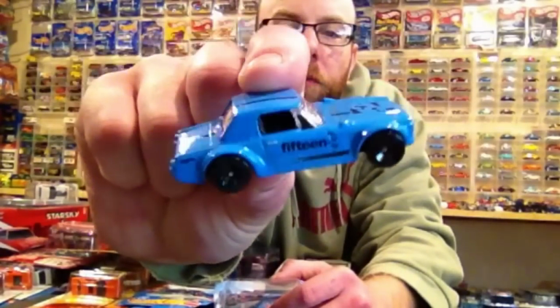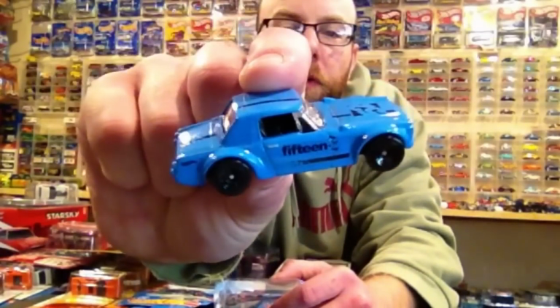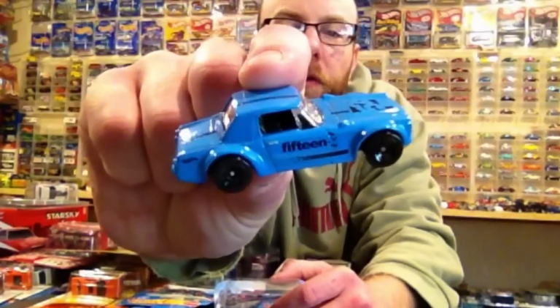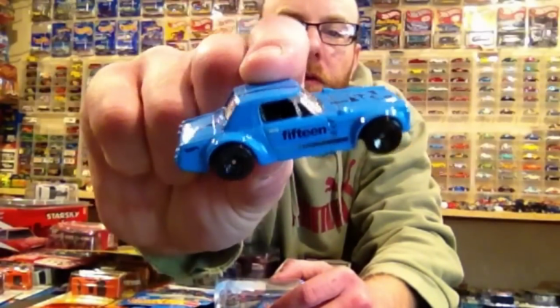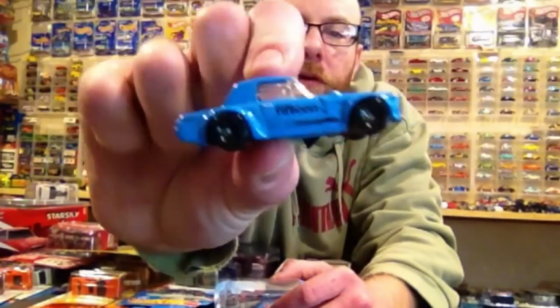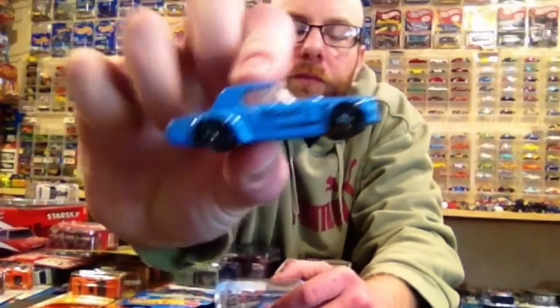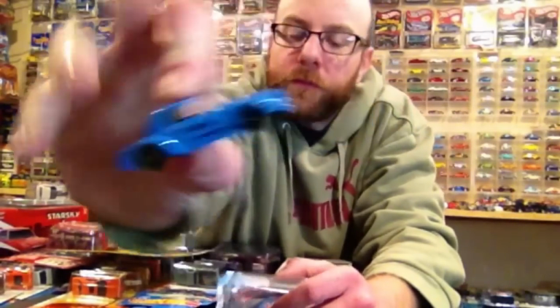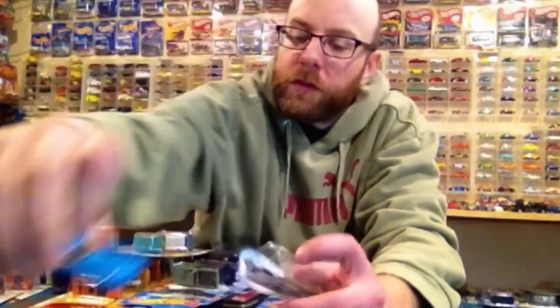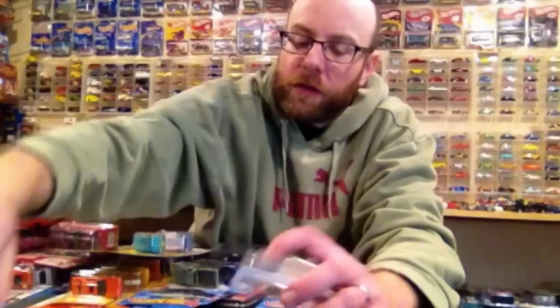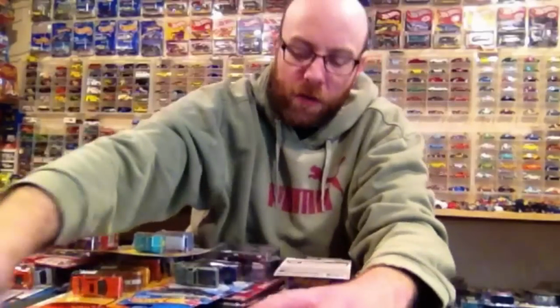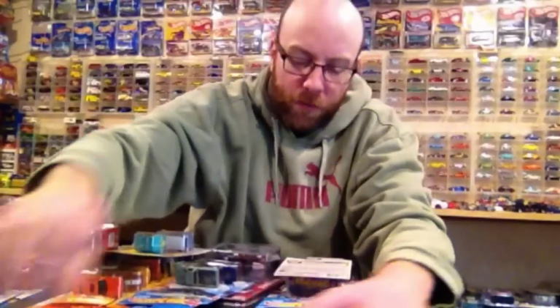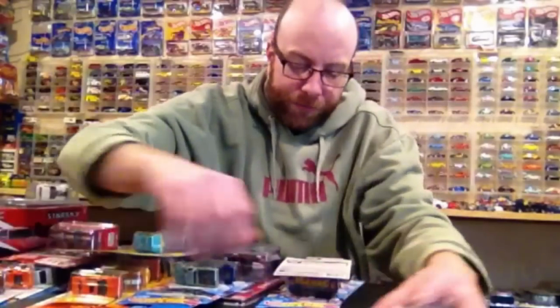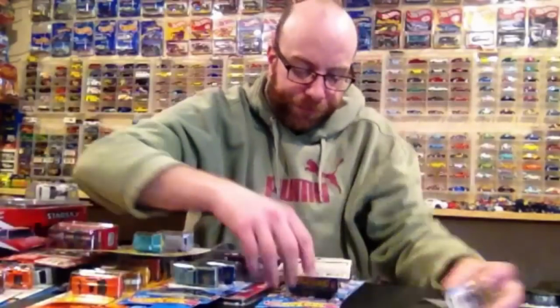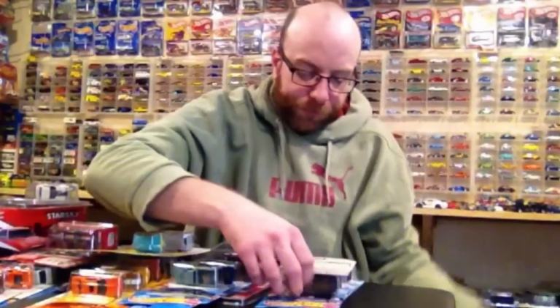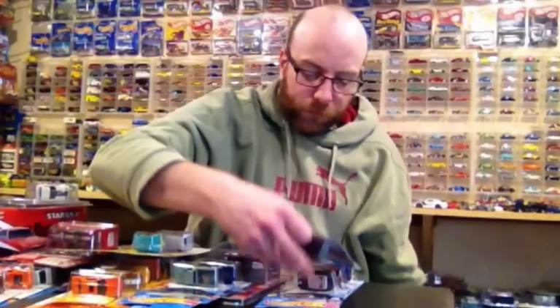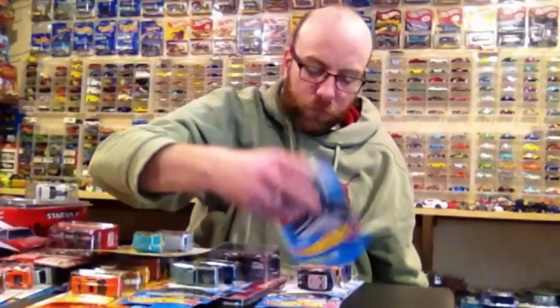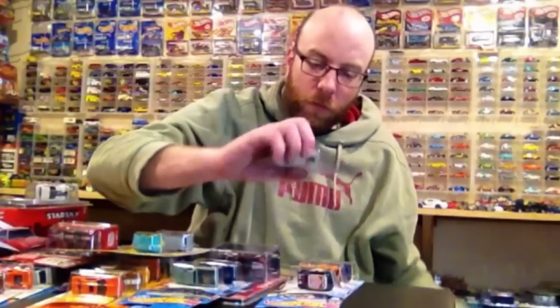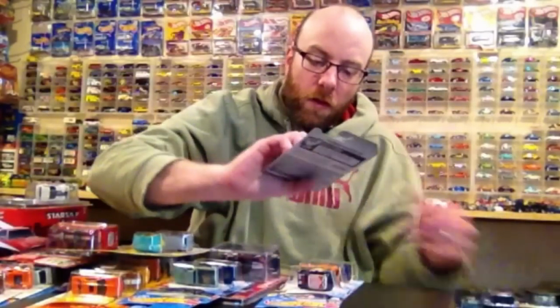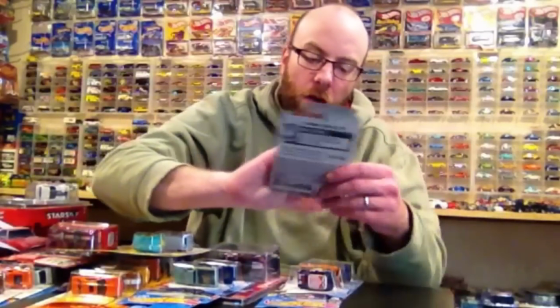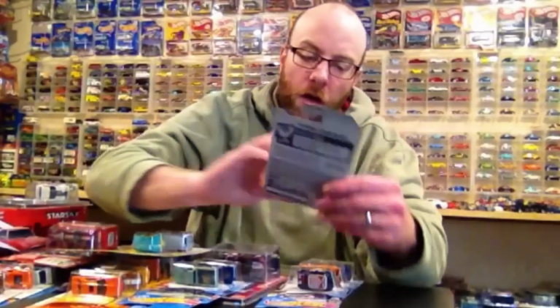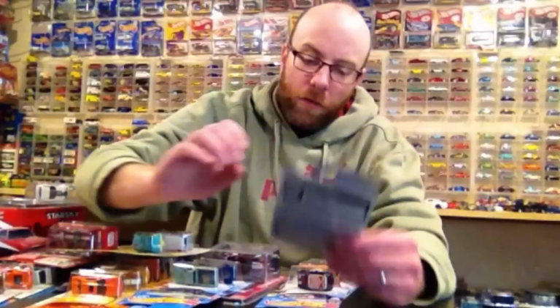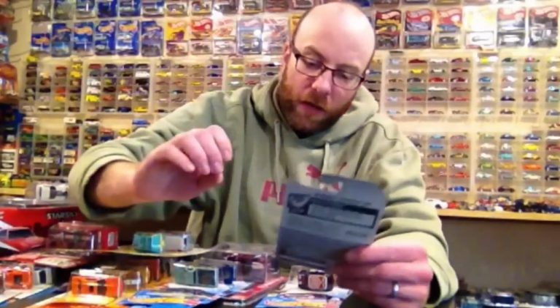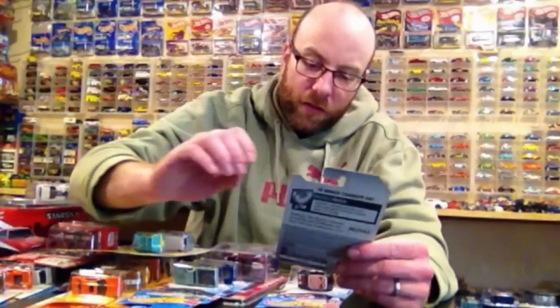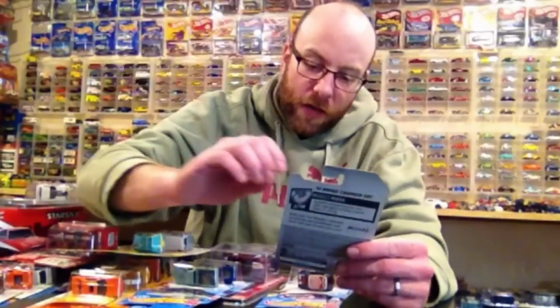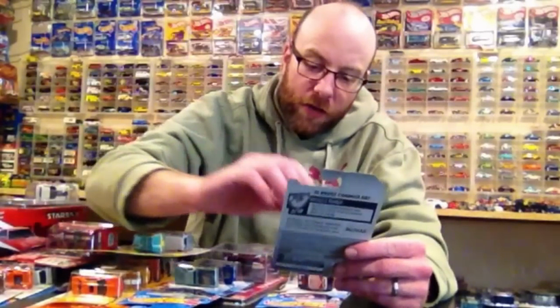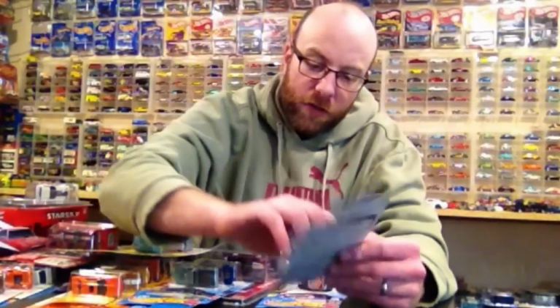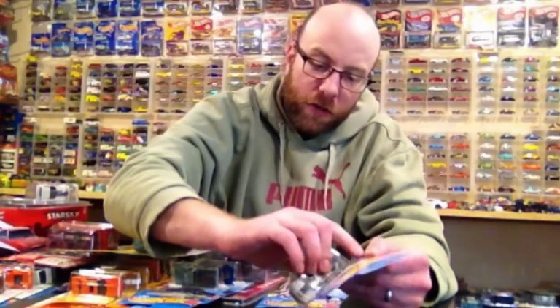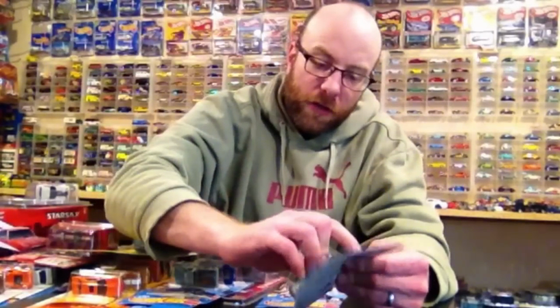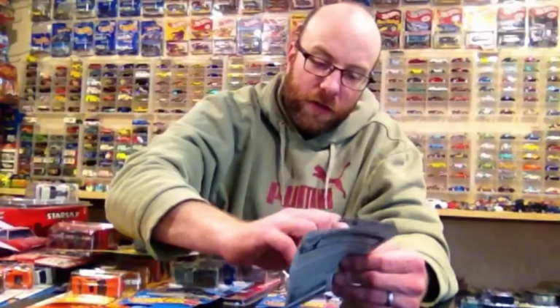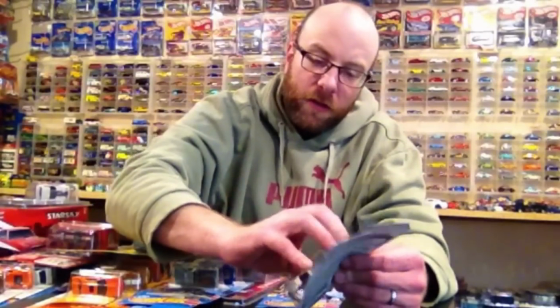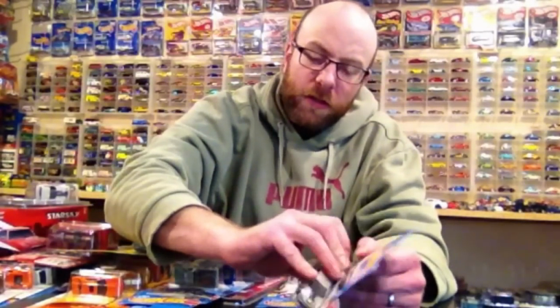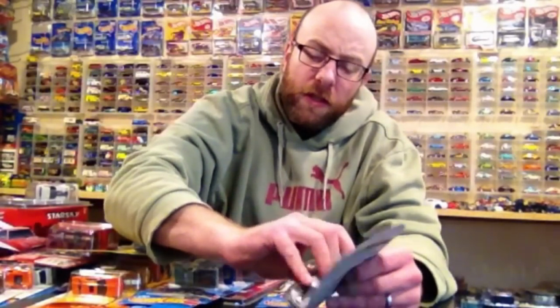We got the Fair Lady 2000 — pretty cool, and we got the Dodge Charger SRT. Let's crack all these.